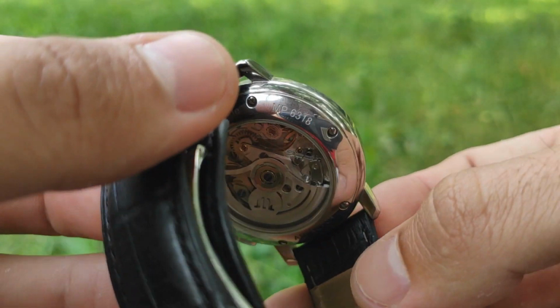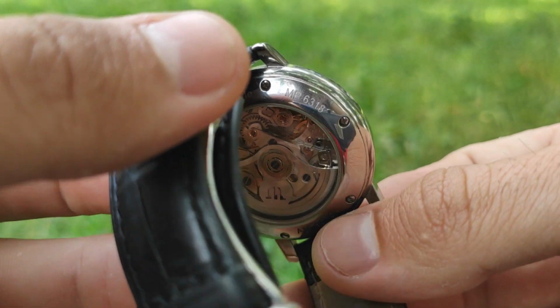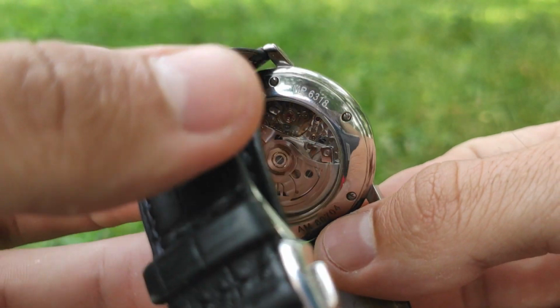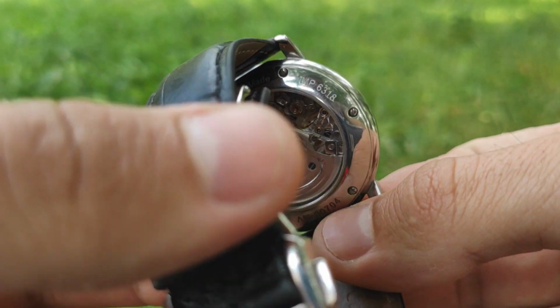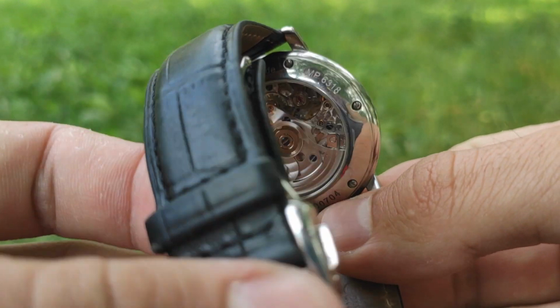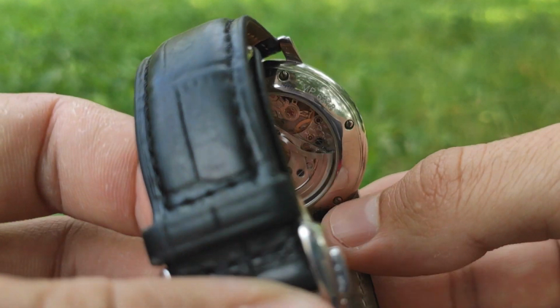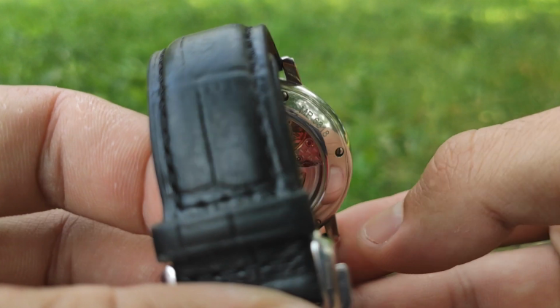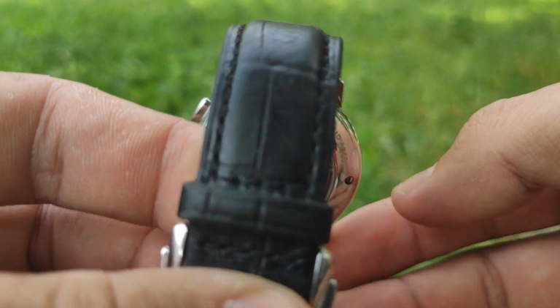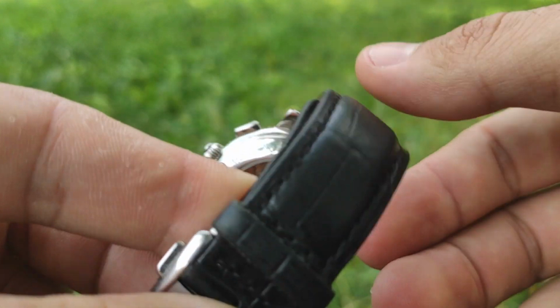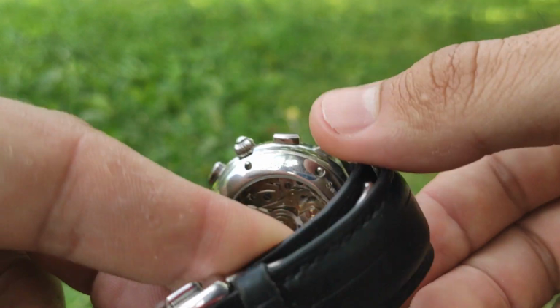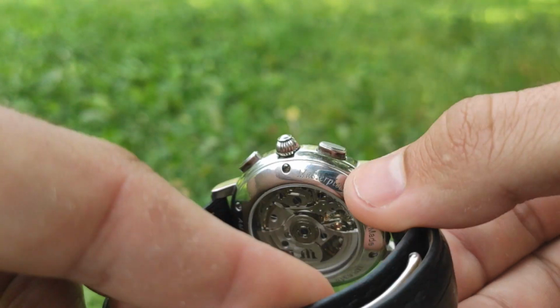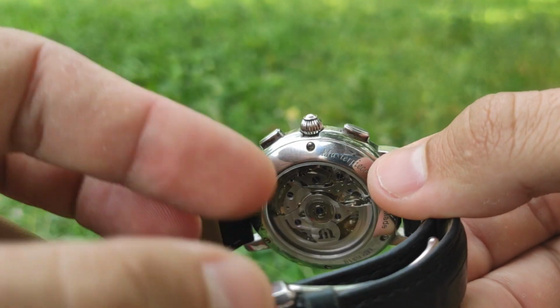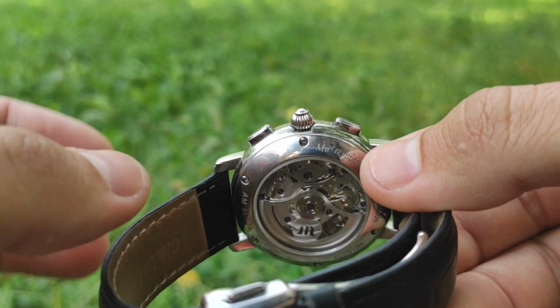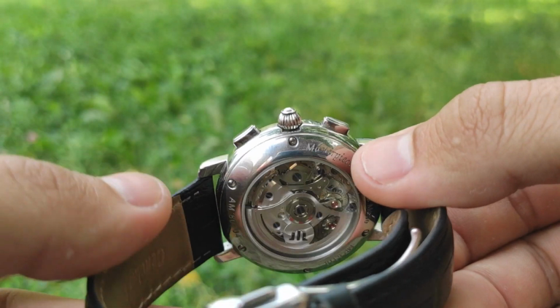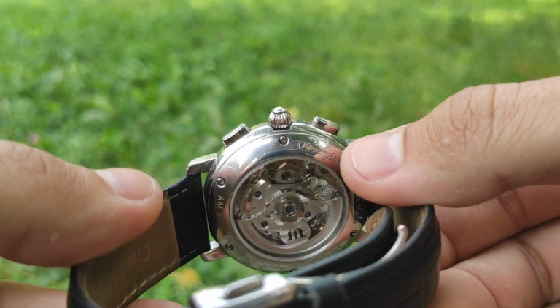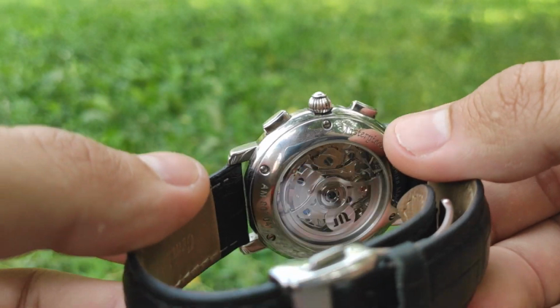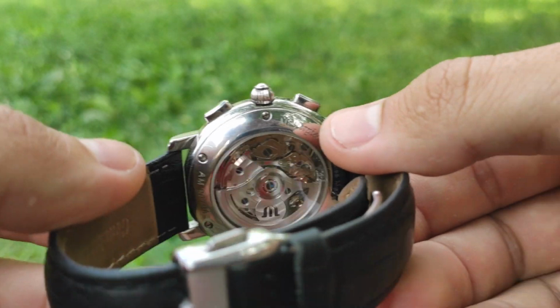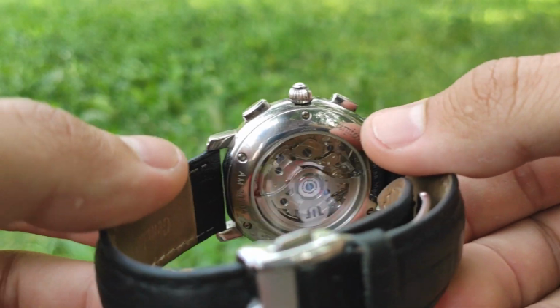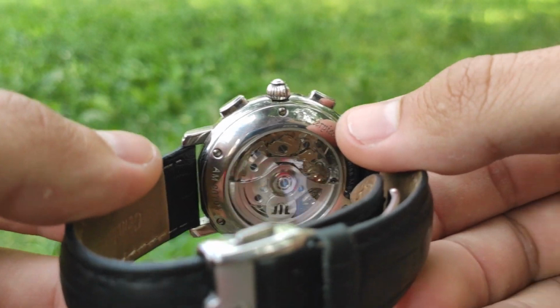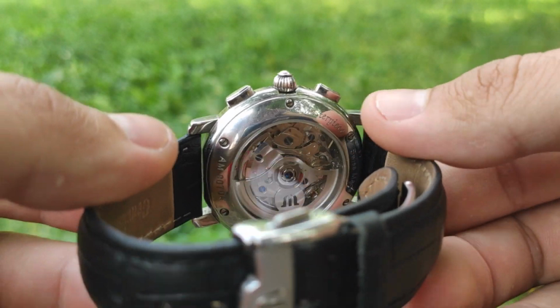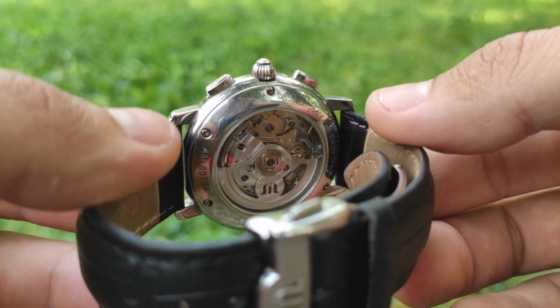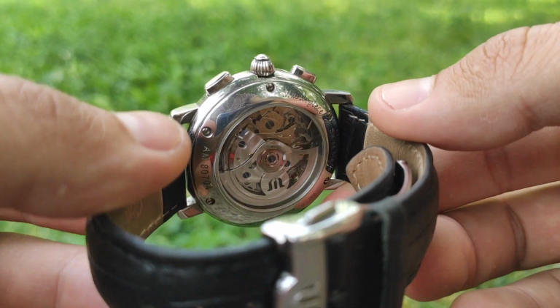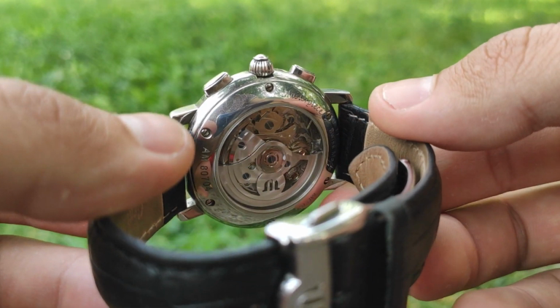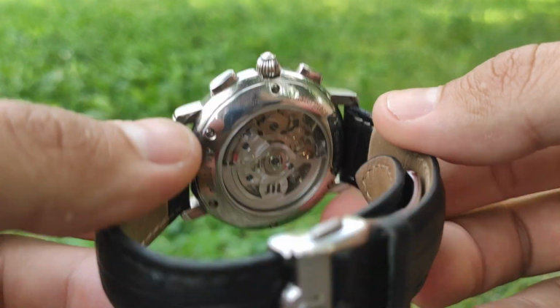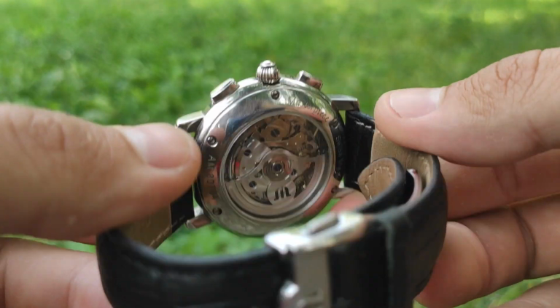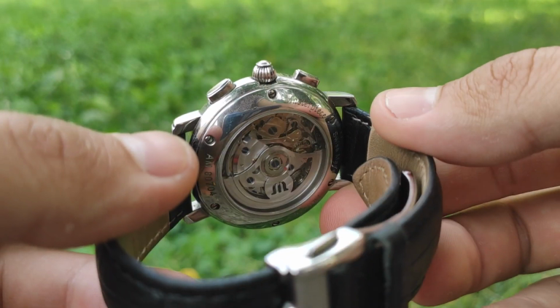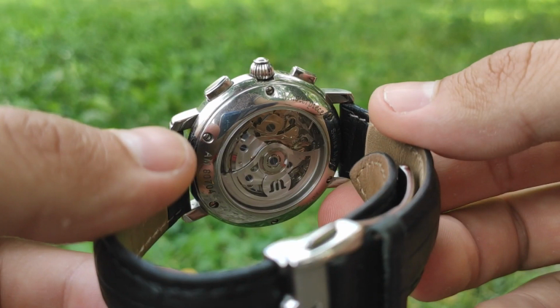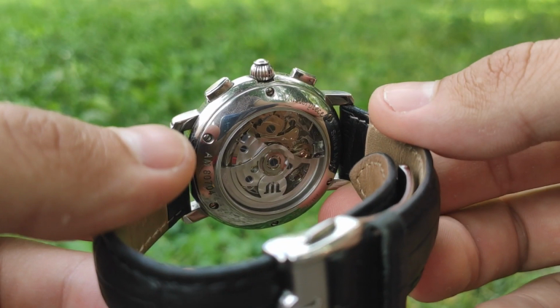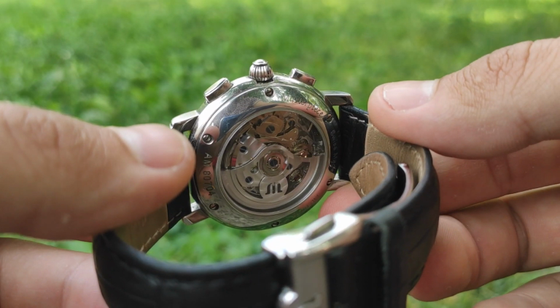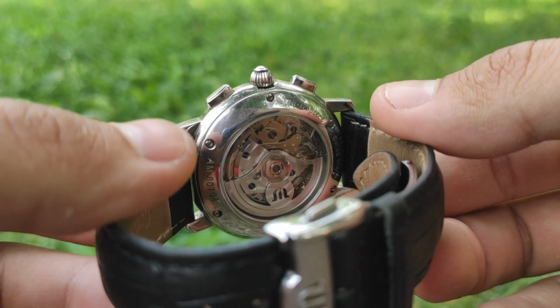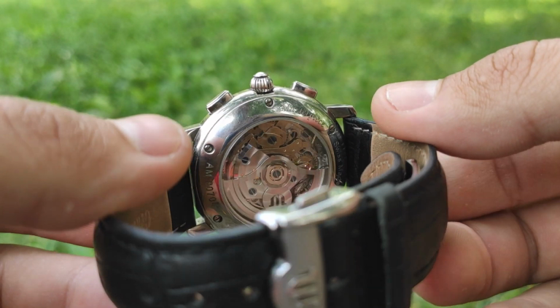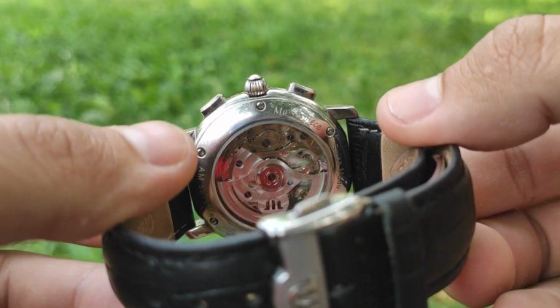On the movement you can find inscriptions: ML 67, 25 jewels, Swiss.